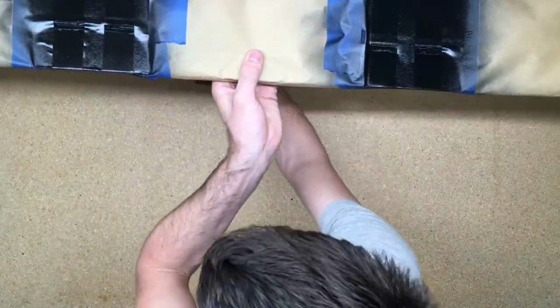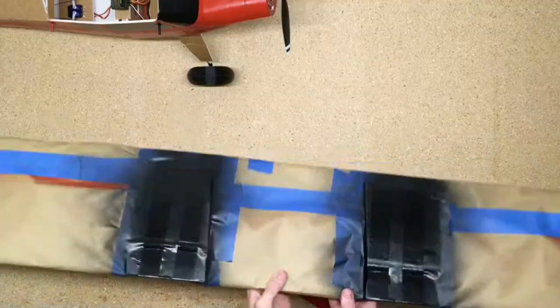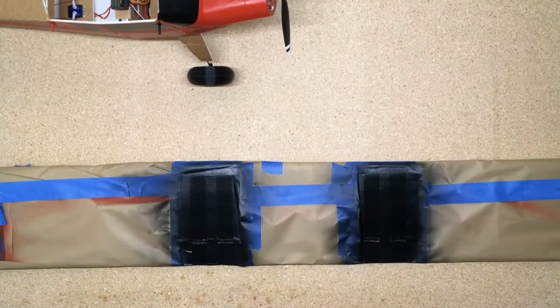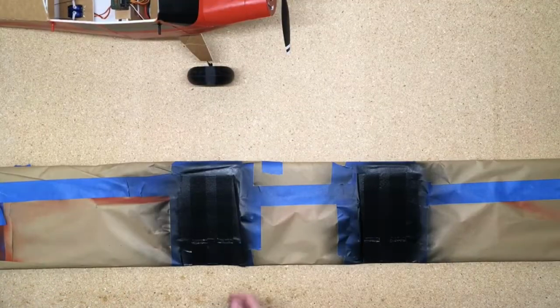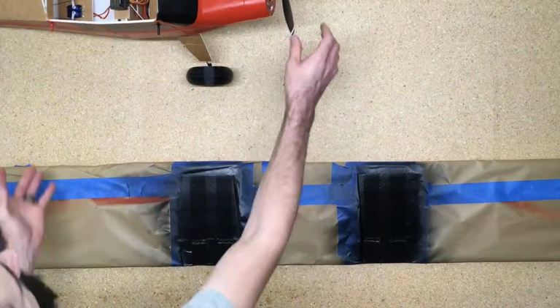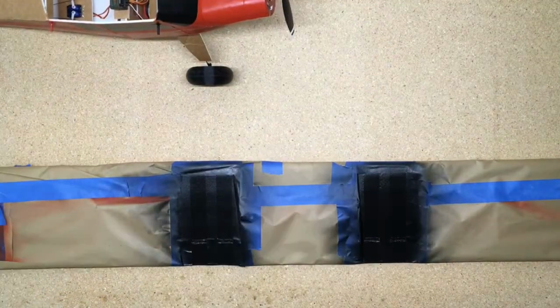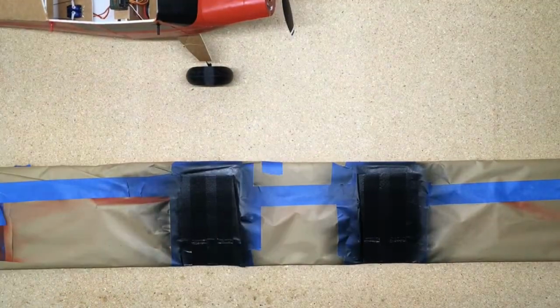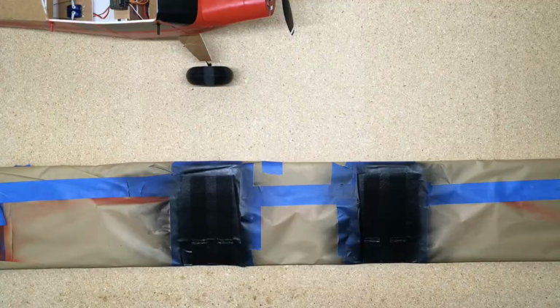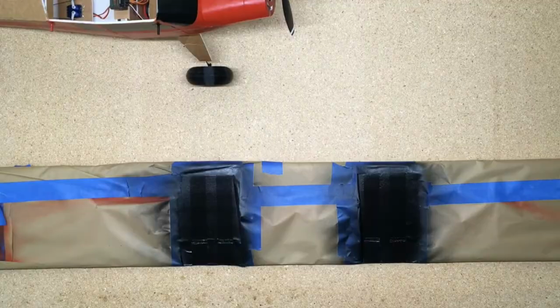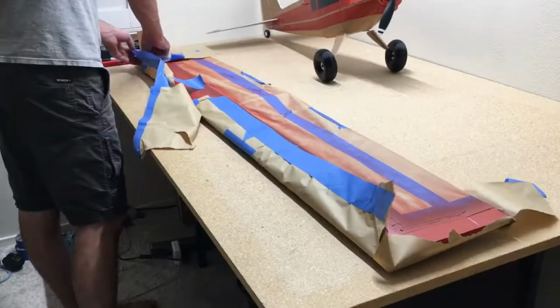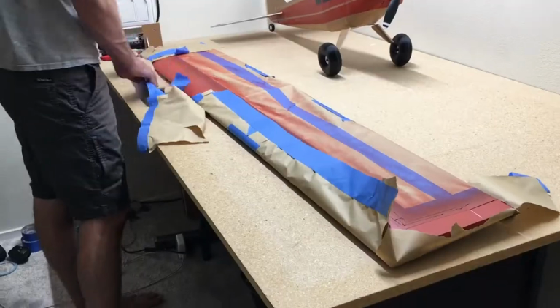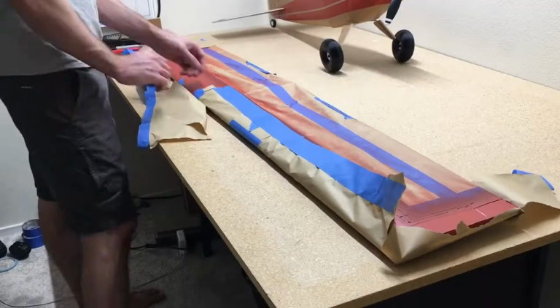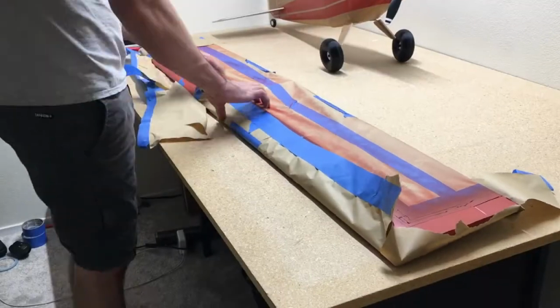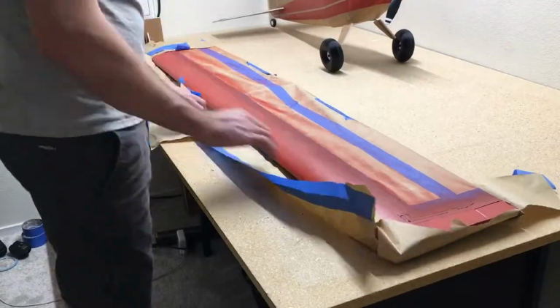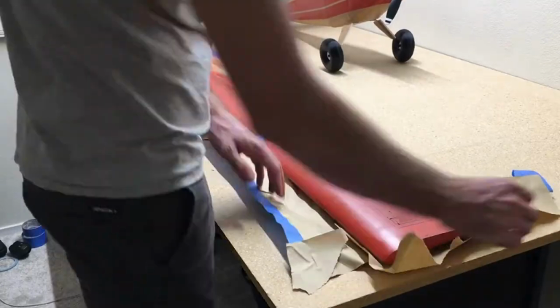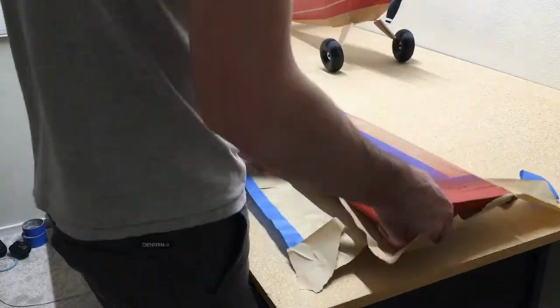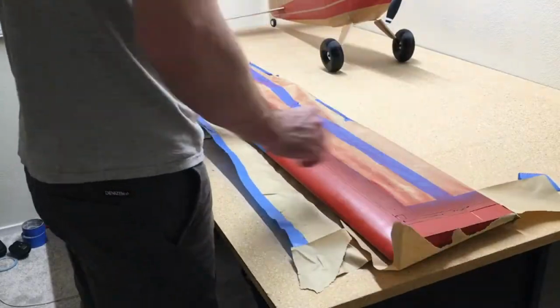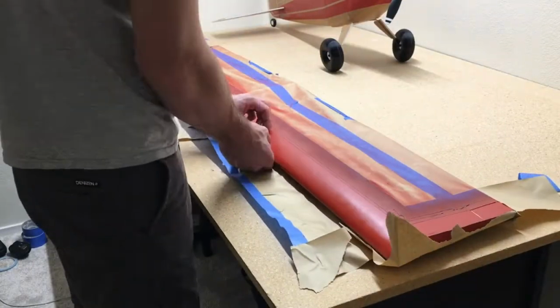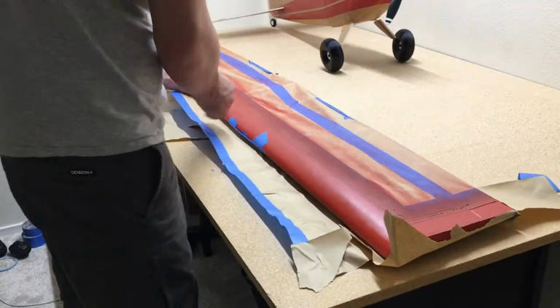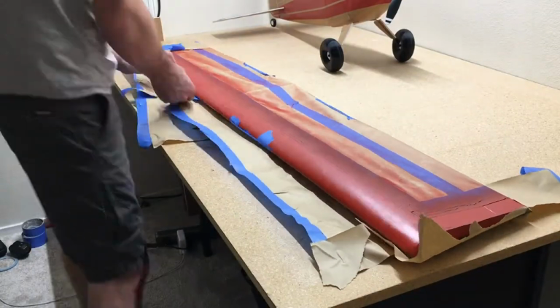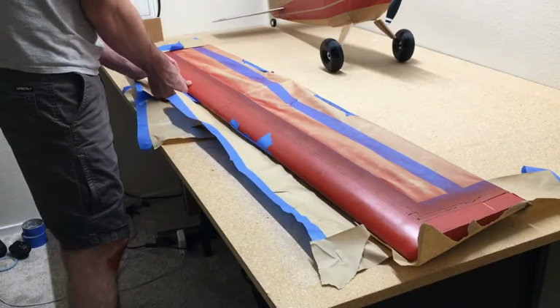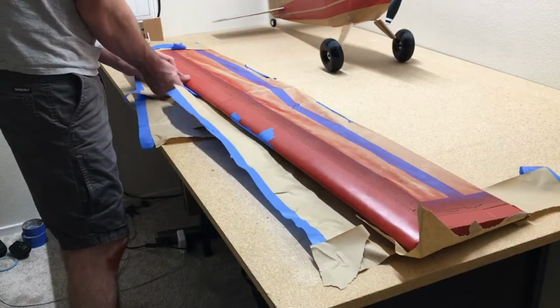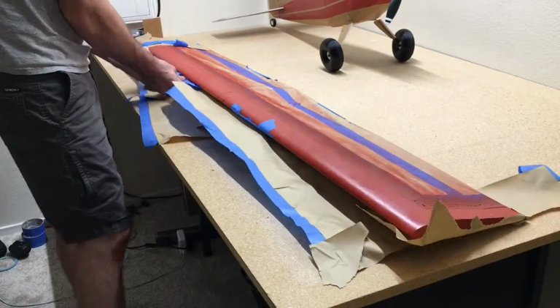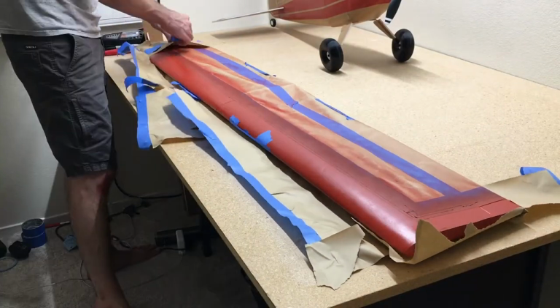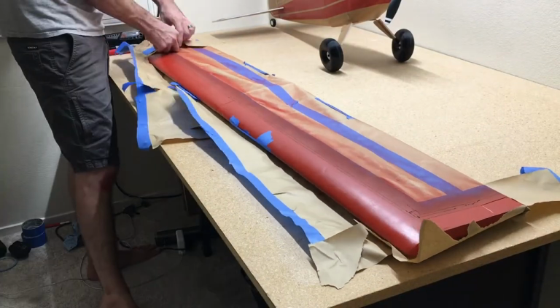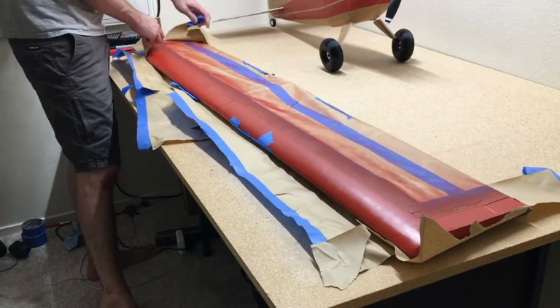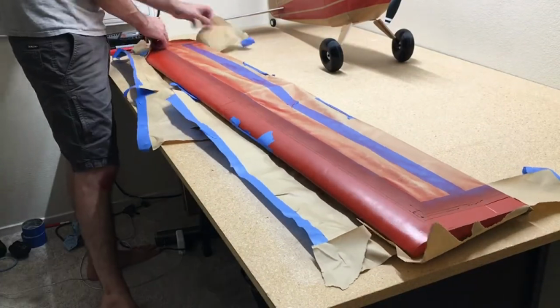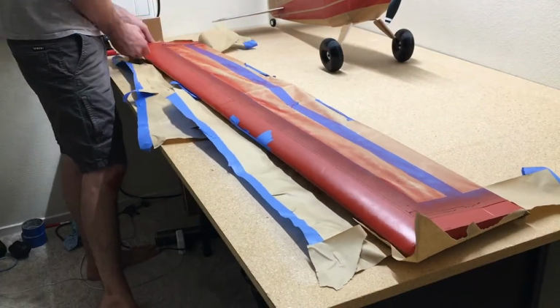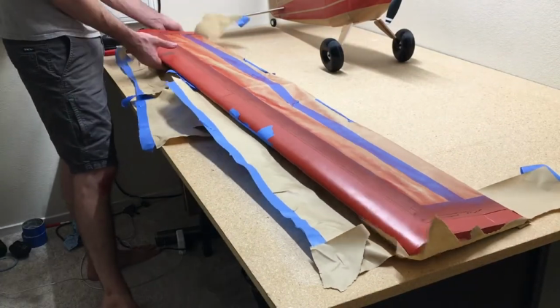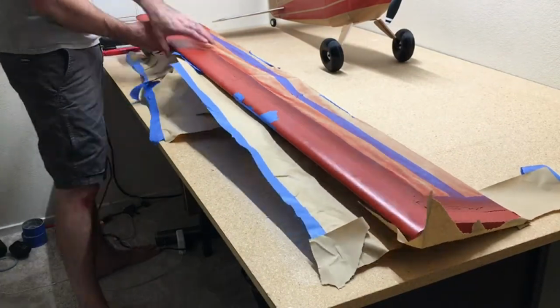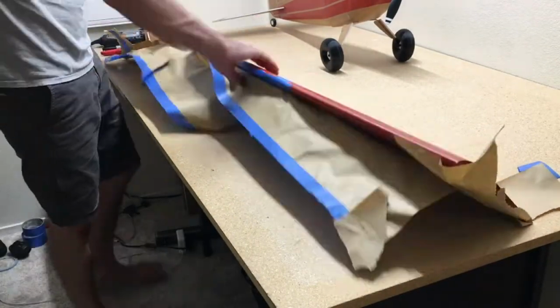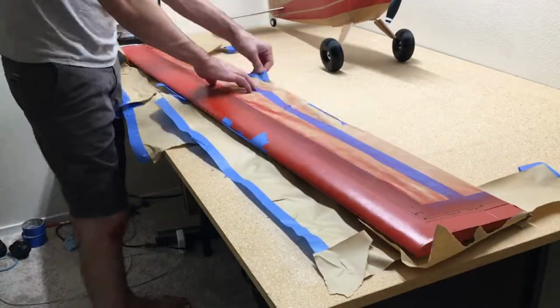Now we'll just set the fuselage aside and remove all the masking tape and paper off the wing, and it'll be all finished.